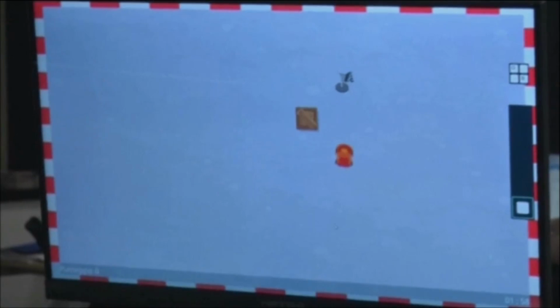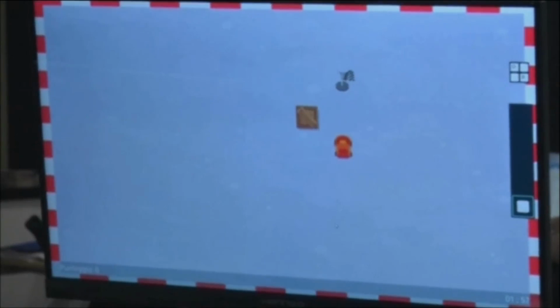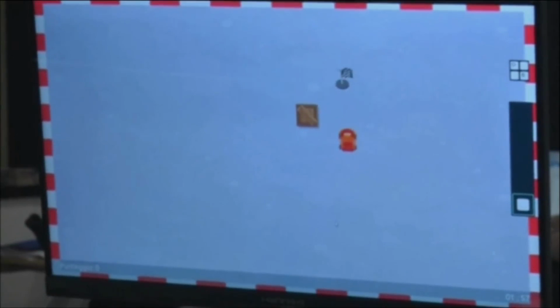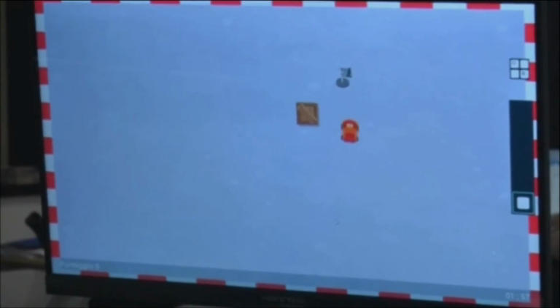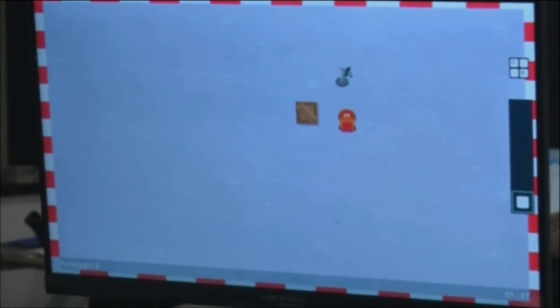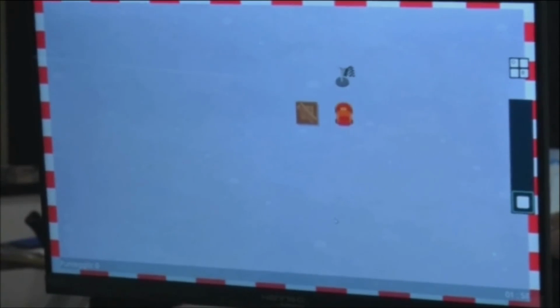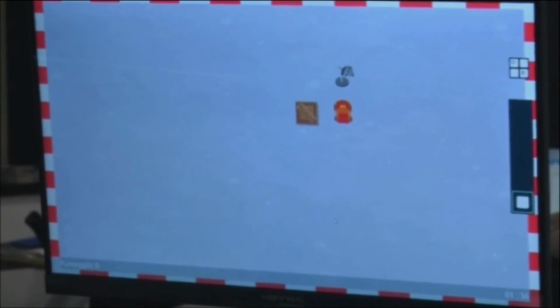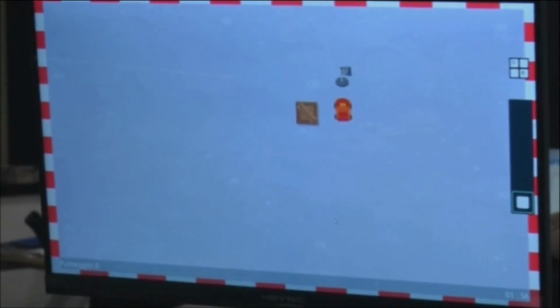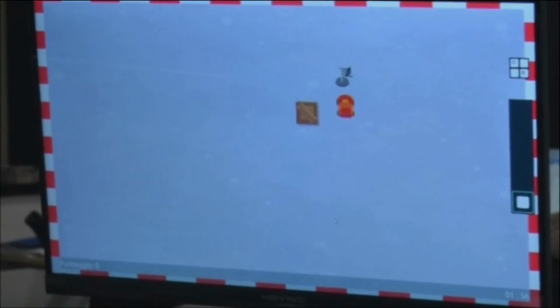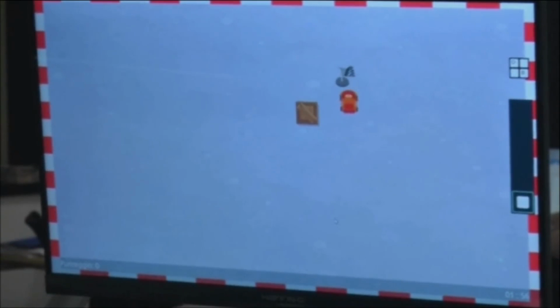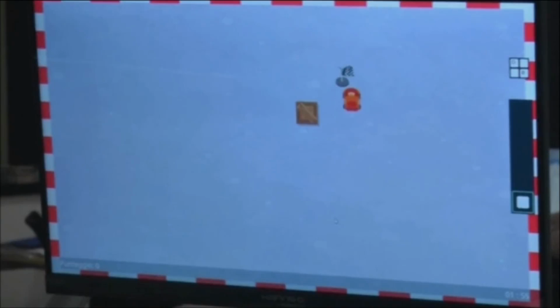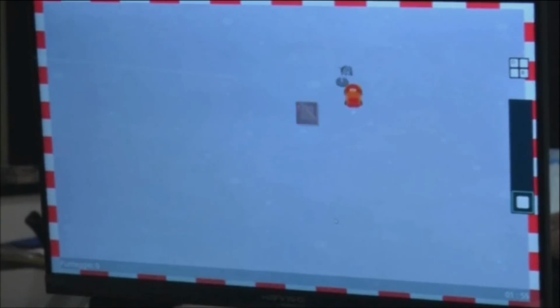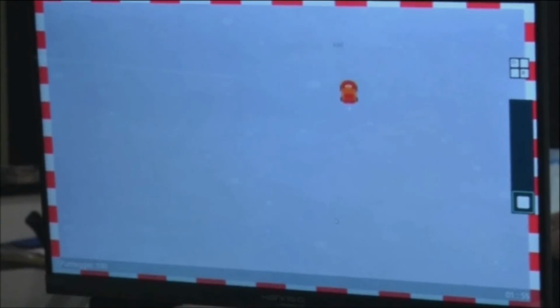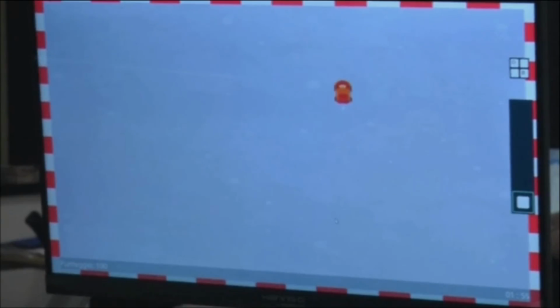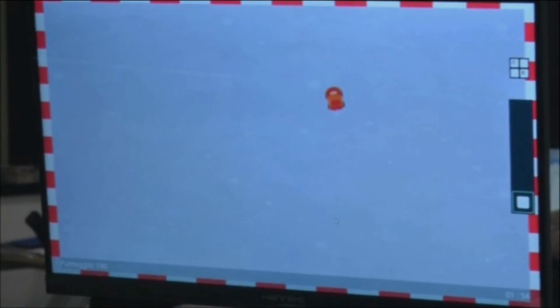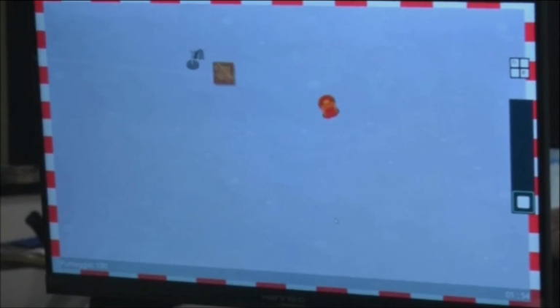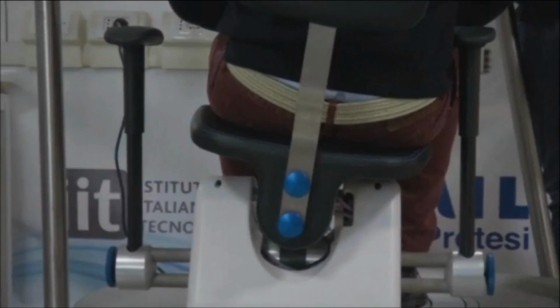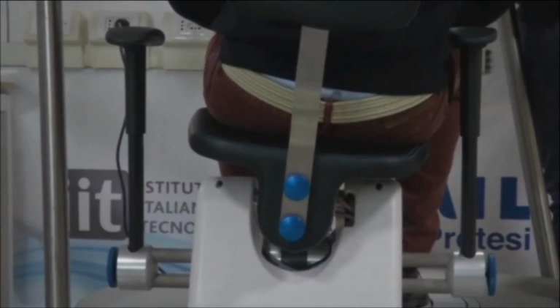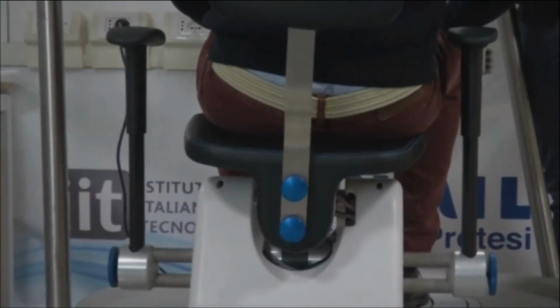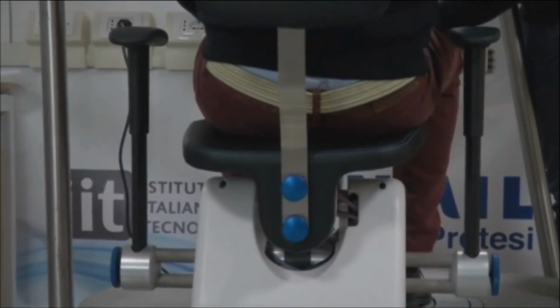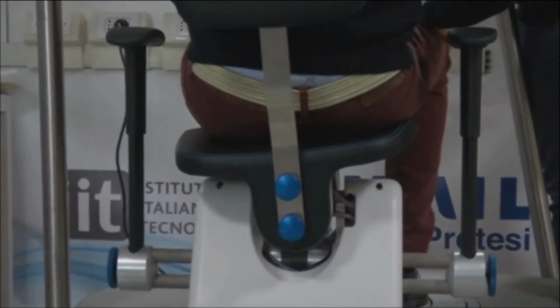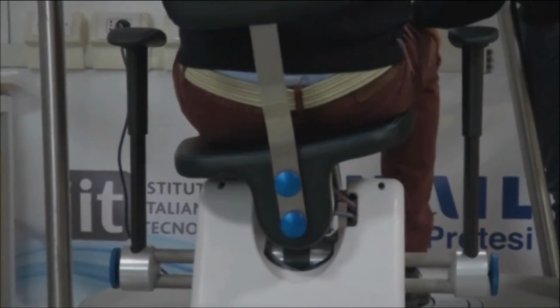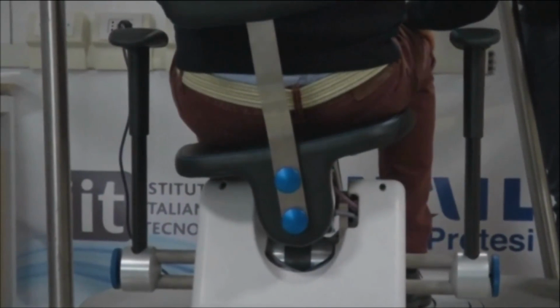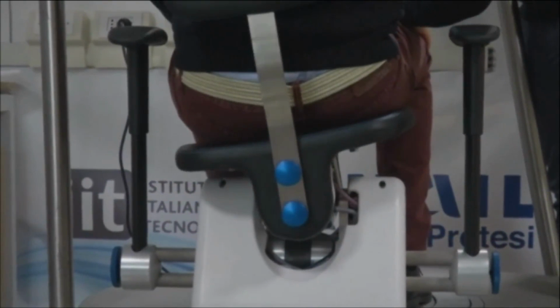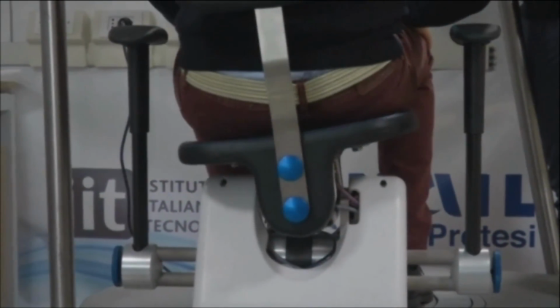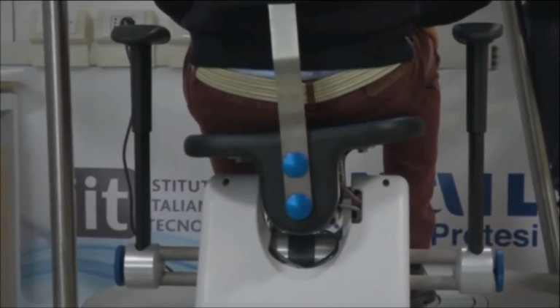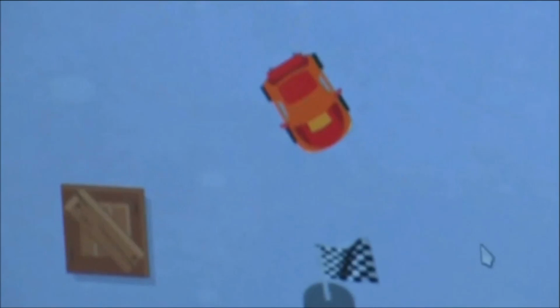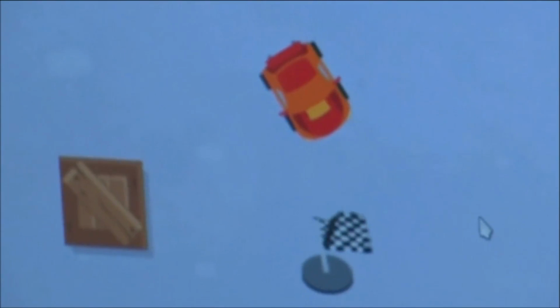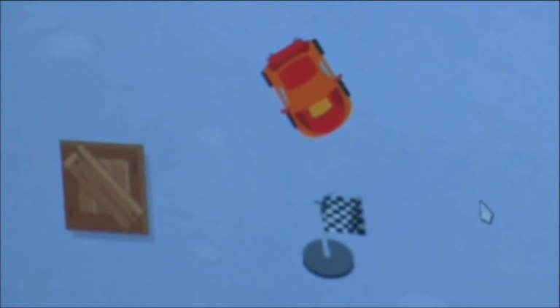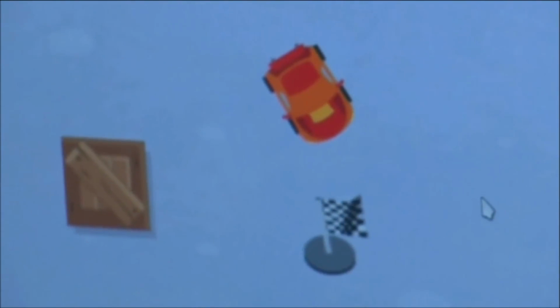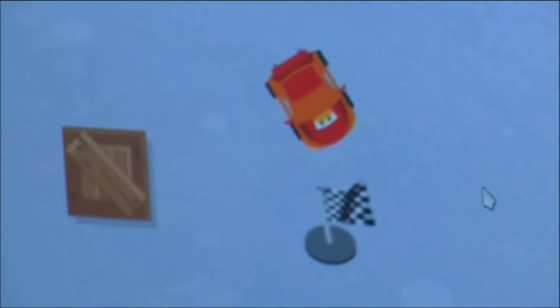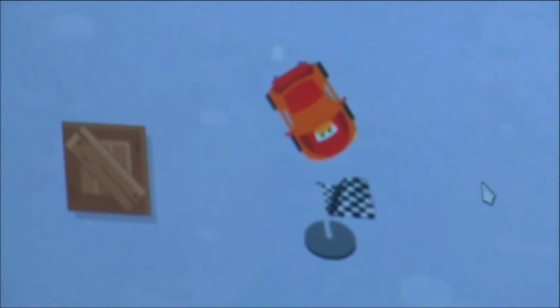The physio exercises are presented as video games, with tensing, flexing, and balancing the body acting as the controller.